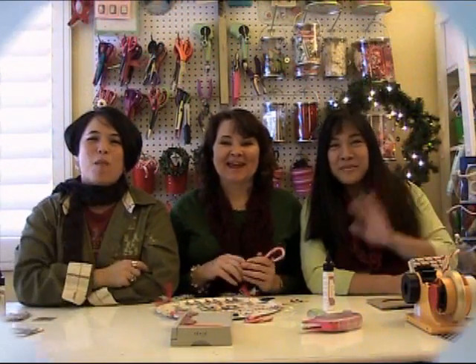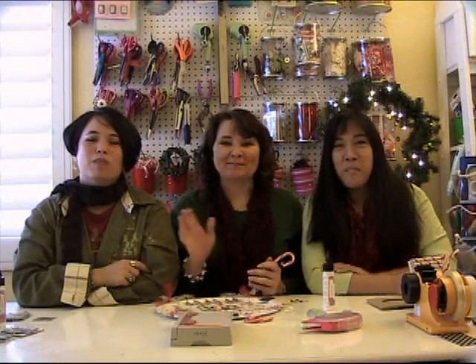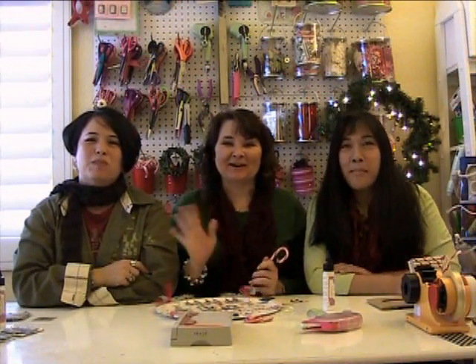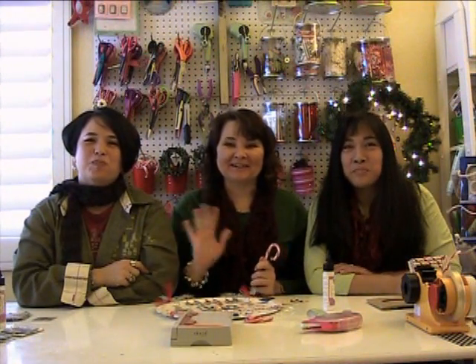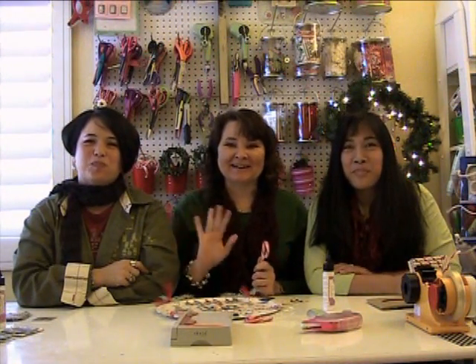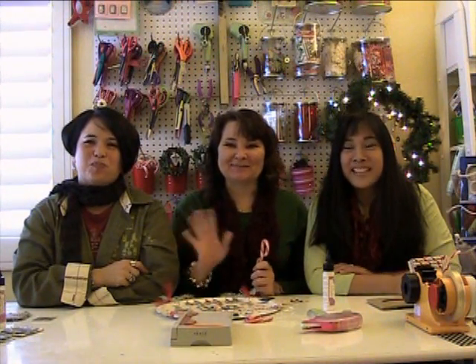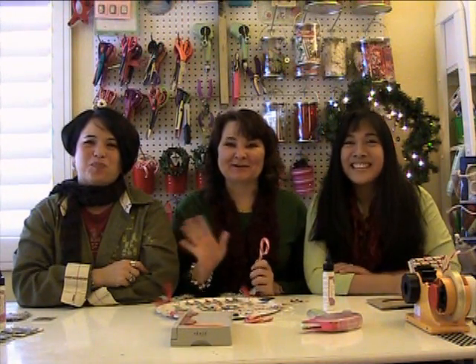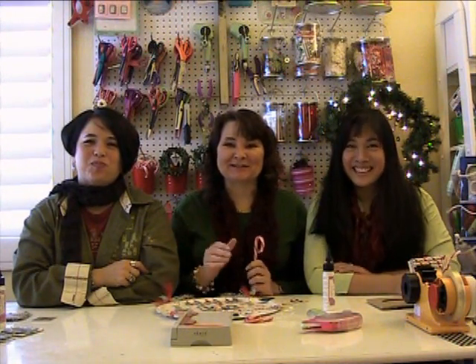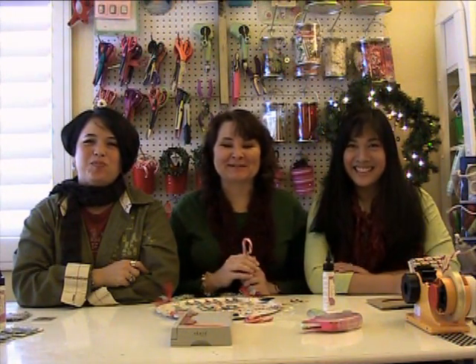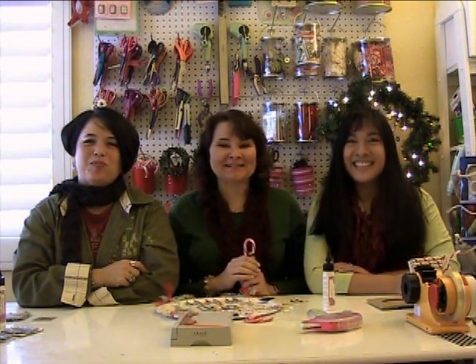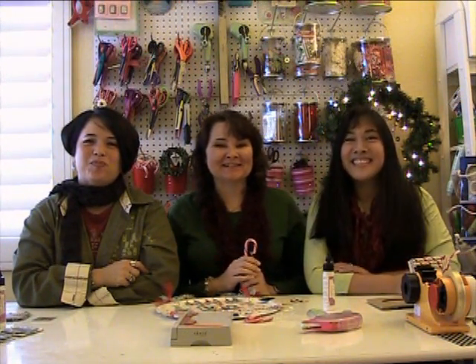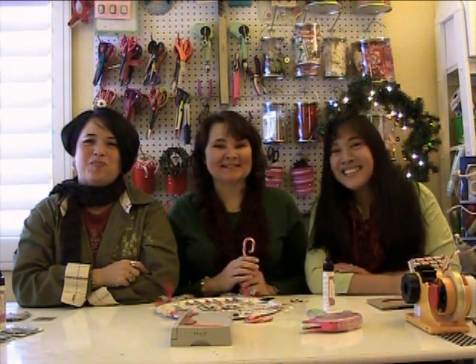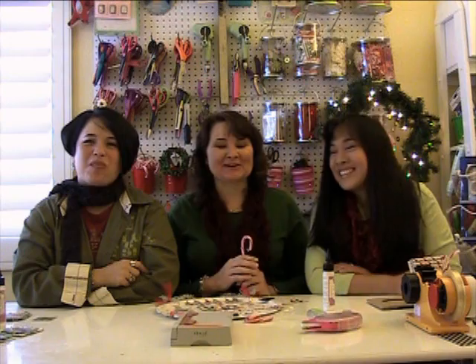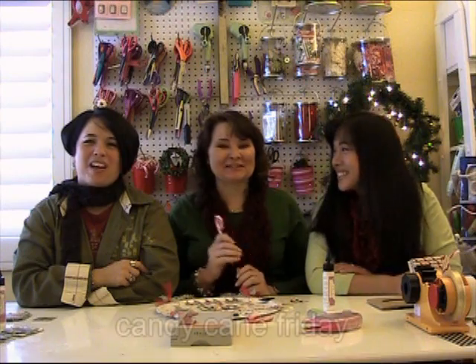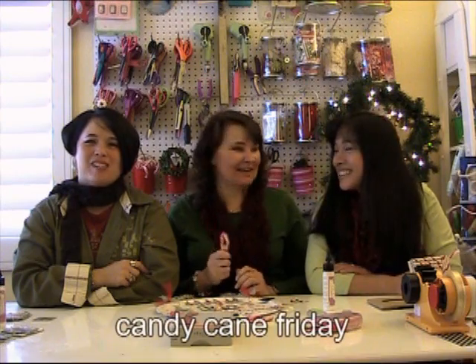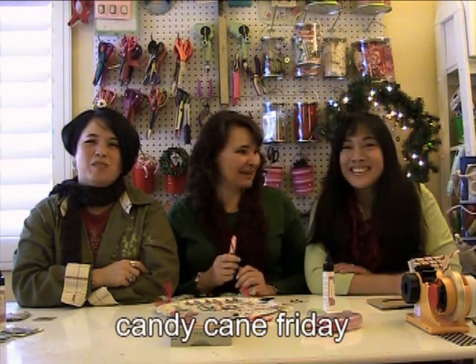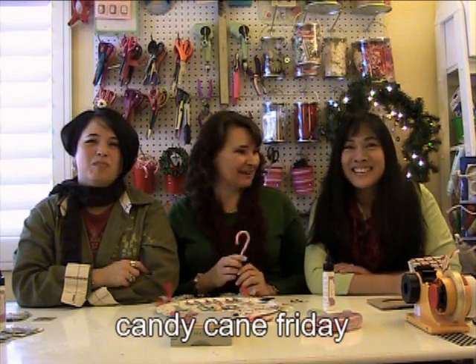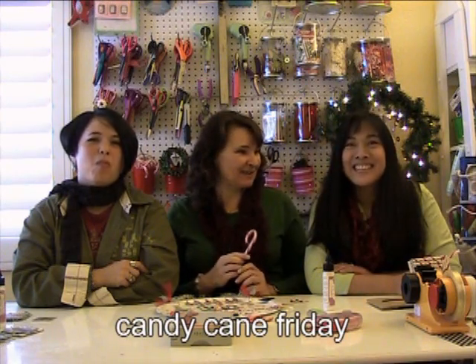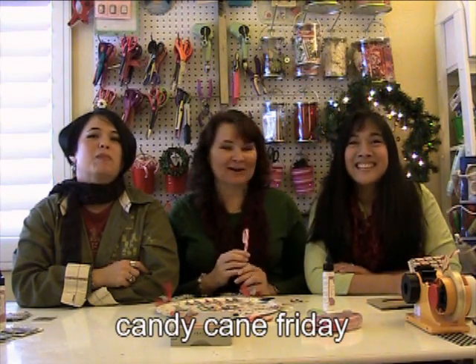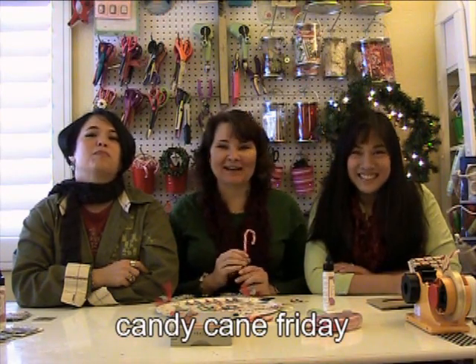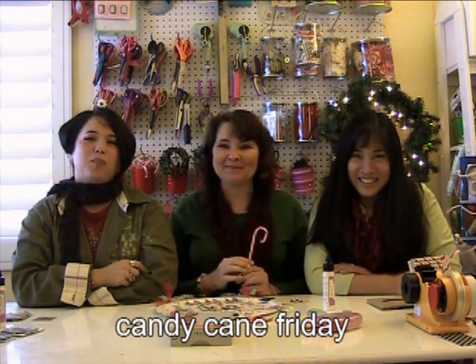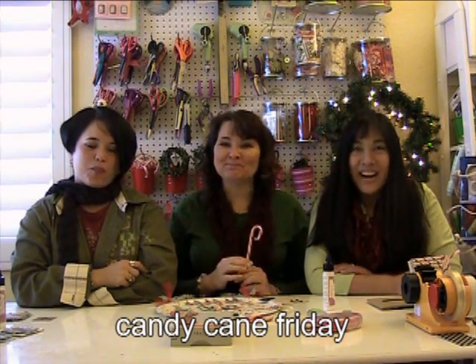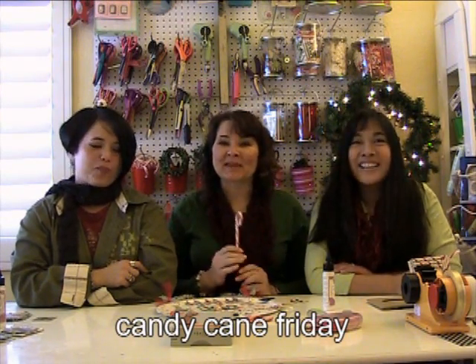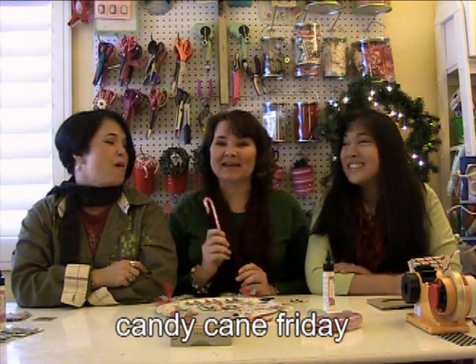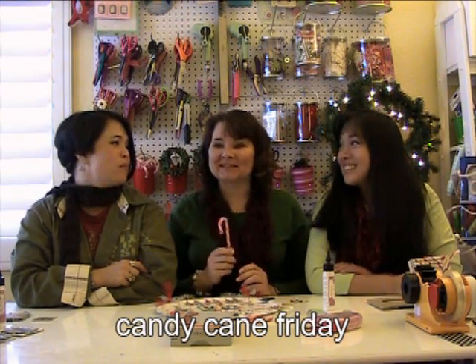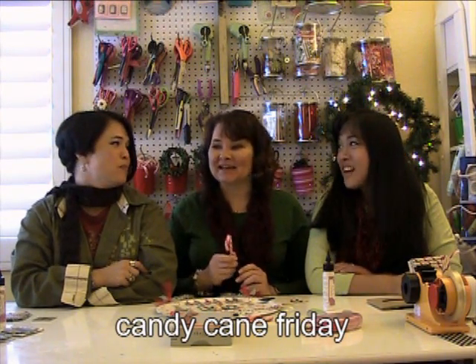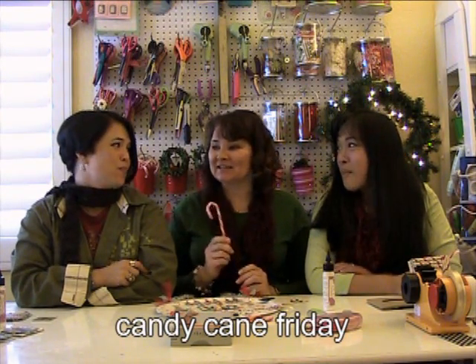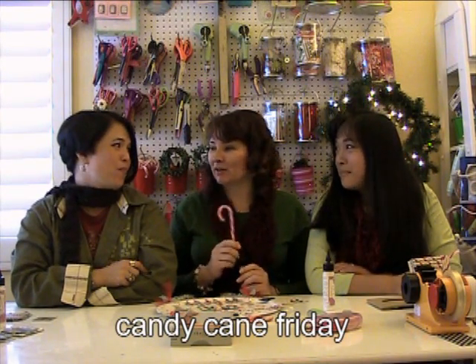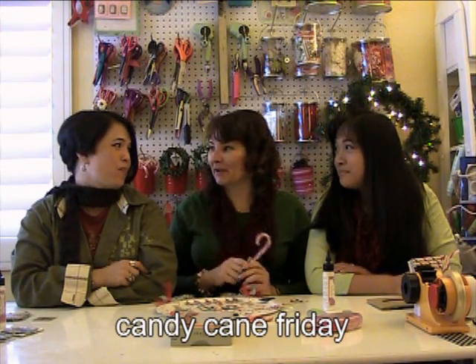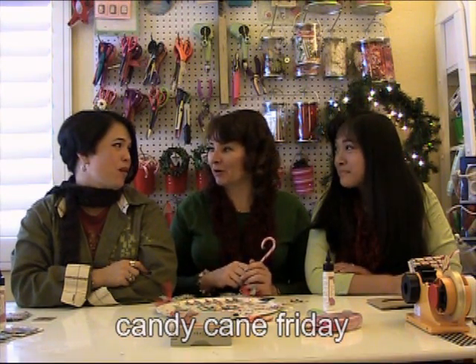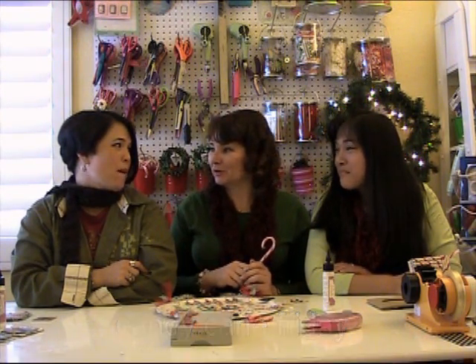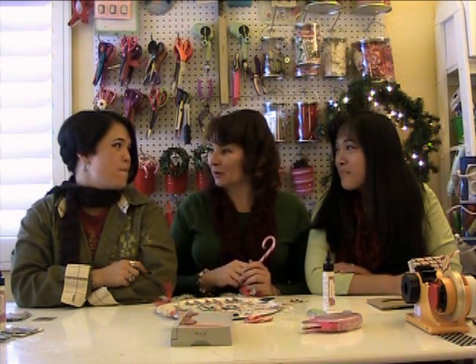Hey everyone, happy holidays and Merry Christmas. This is our second Candy Cane Friday, and today is all about home decor.